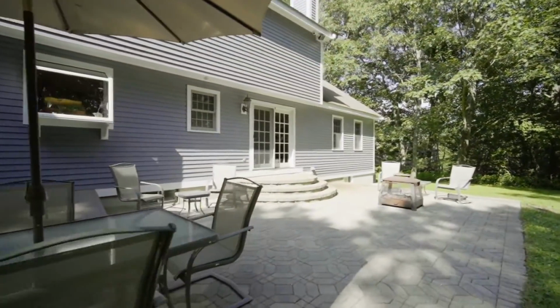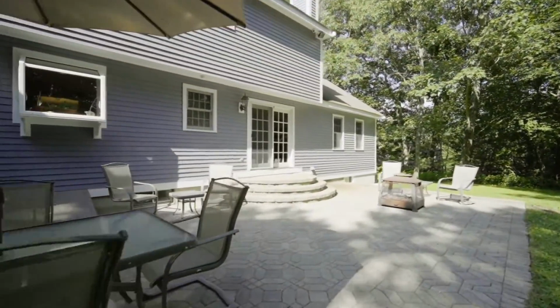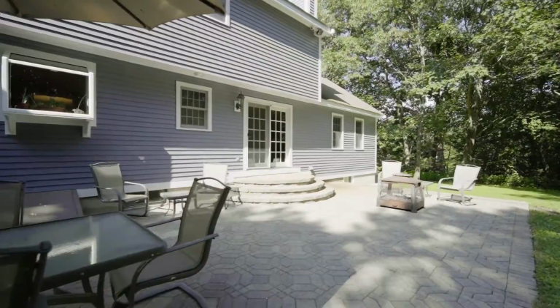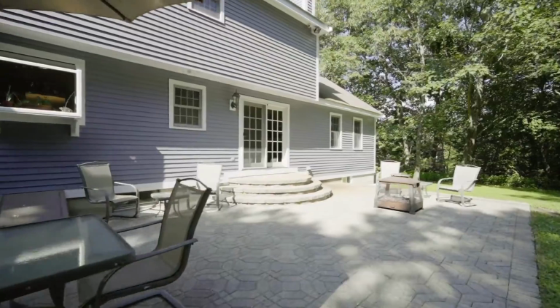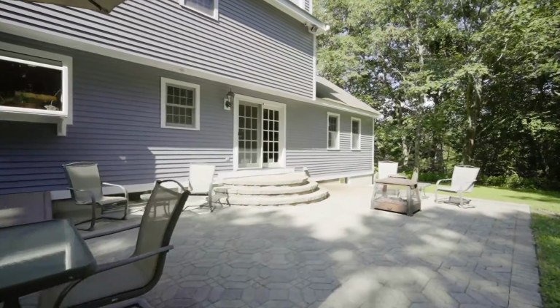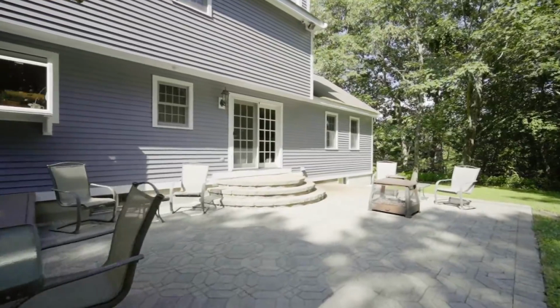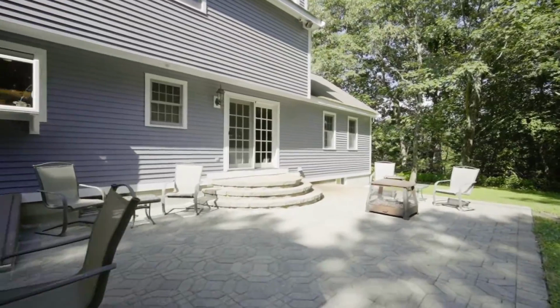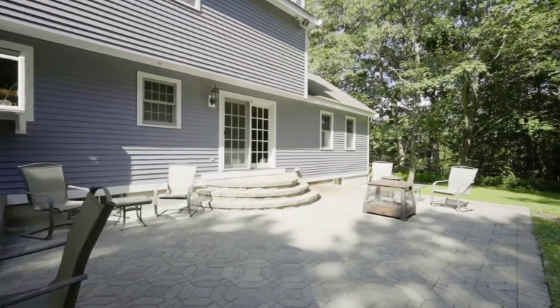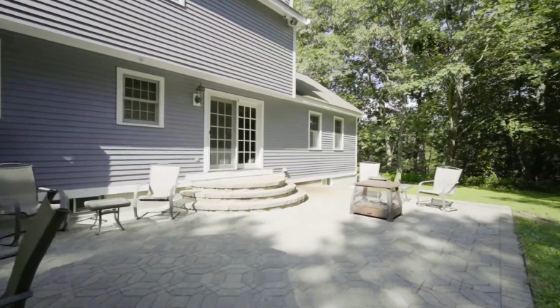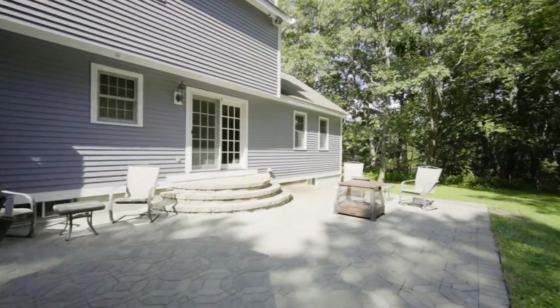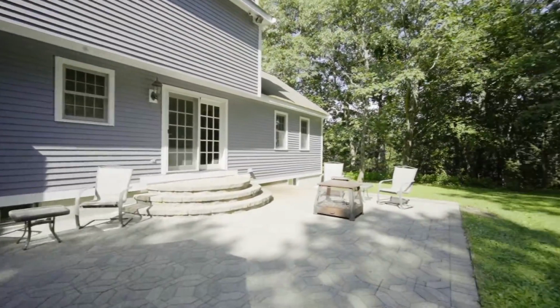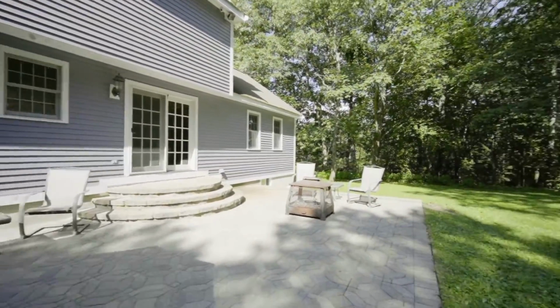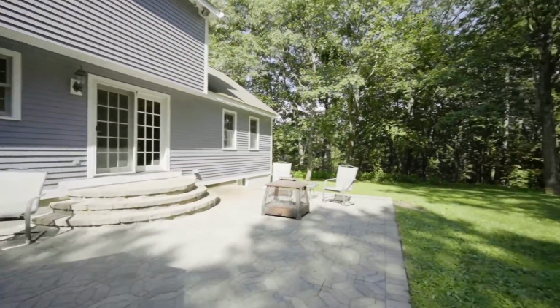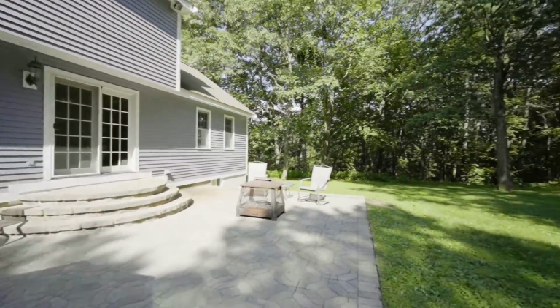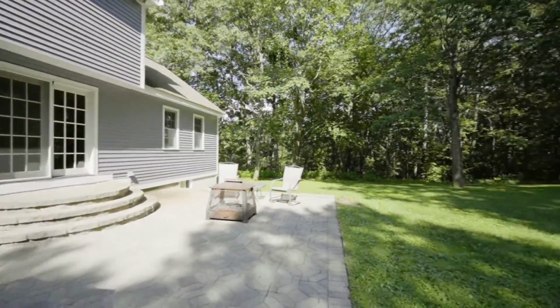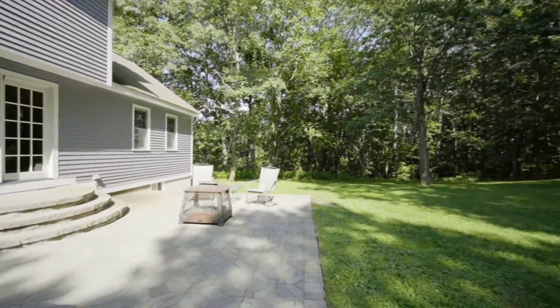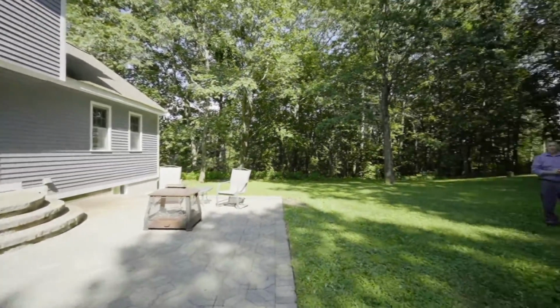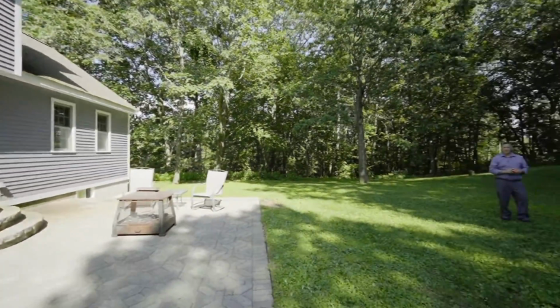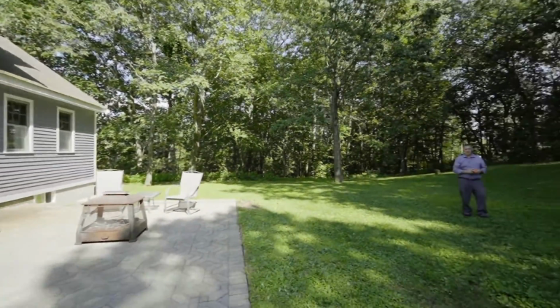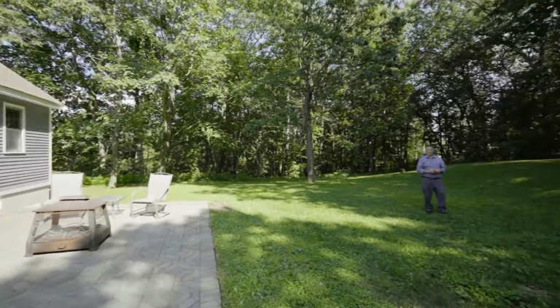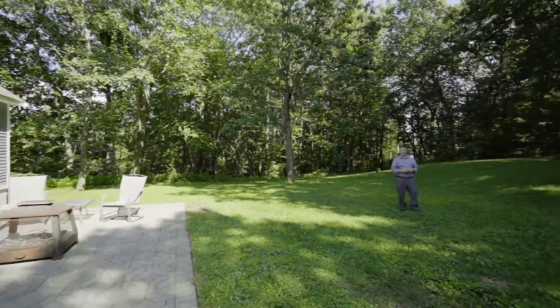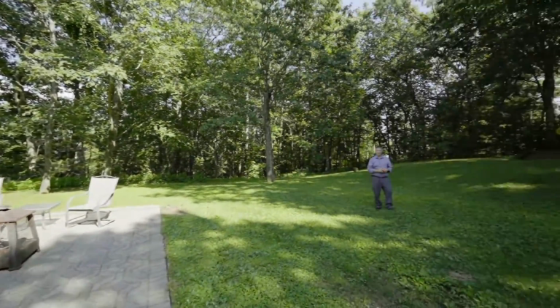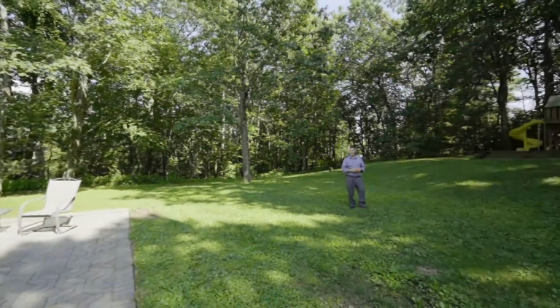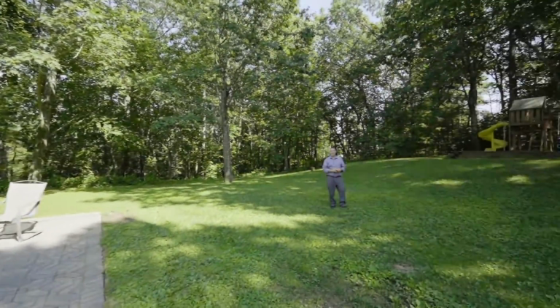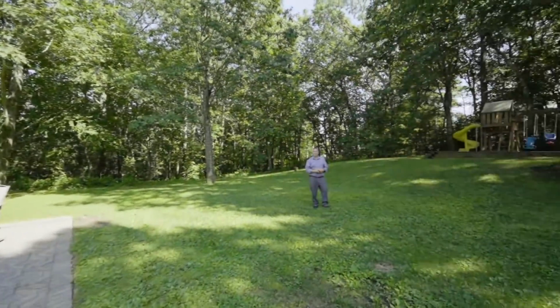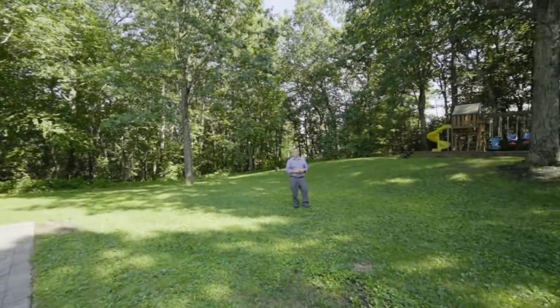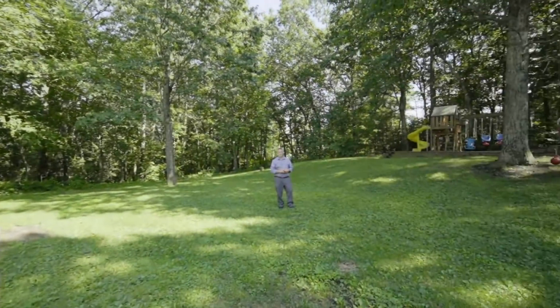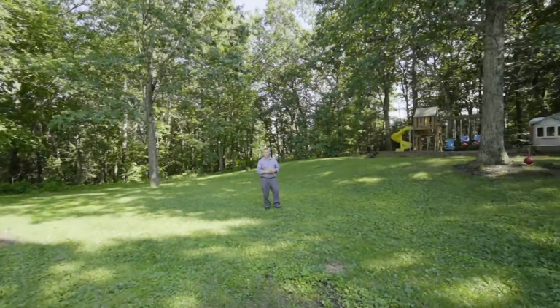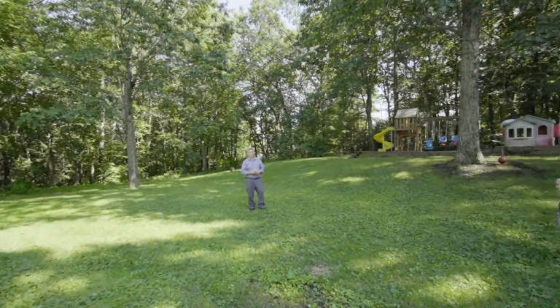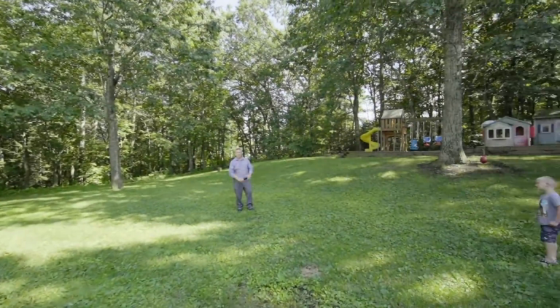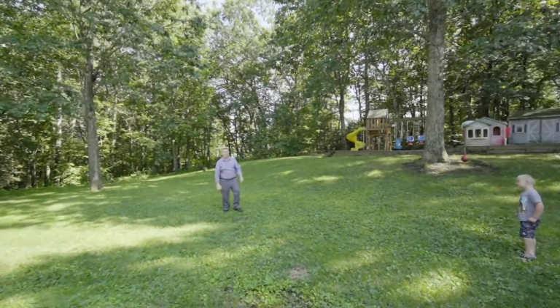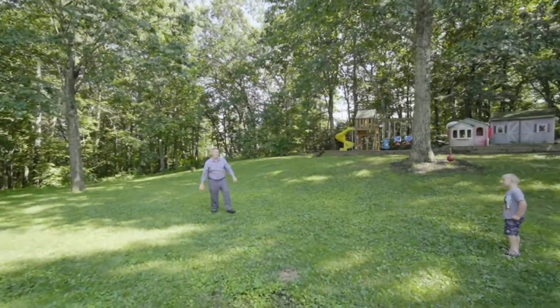The private backyard is a great place to entertain family and friends or play with the kids.